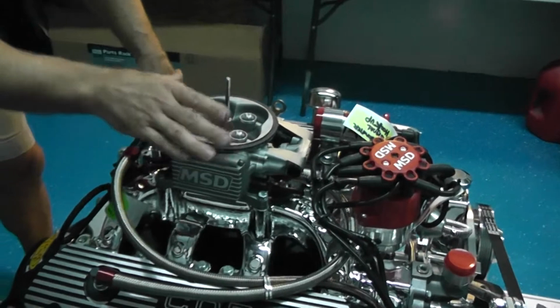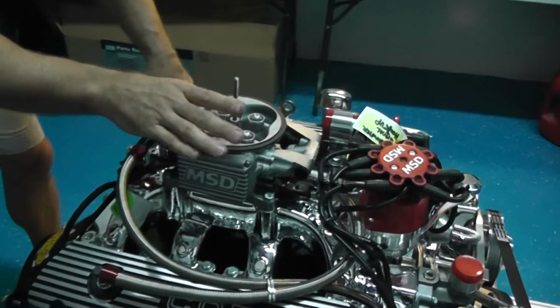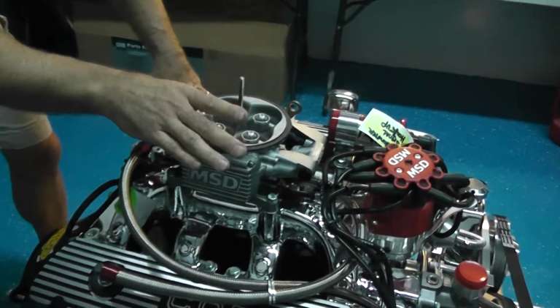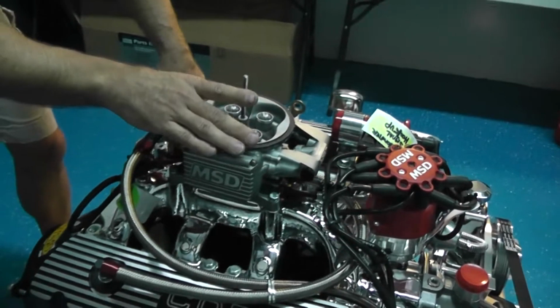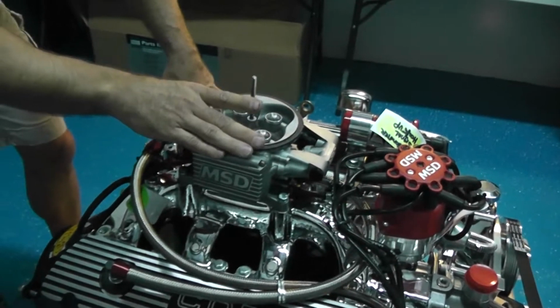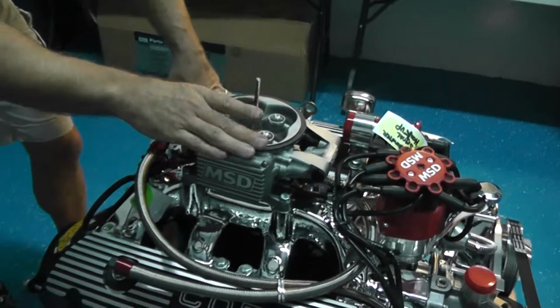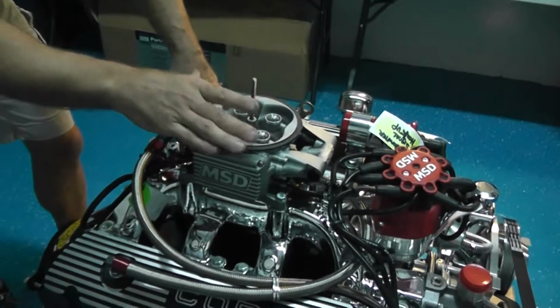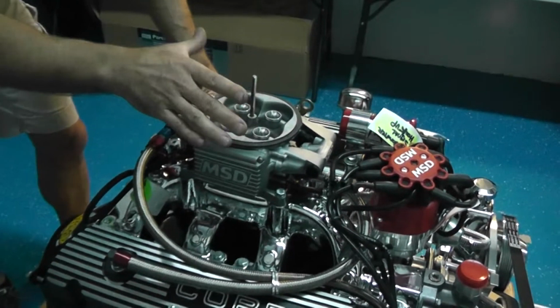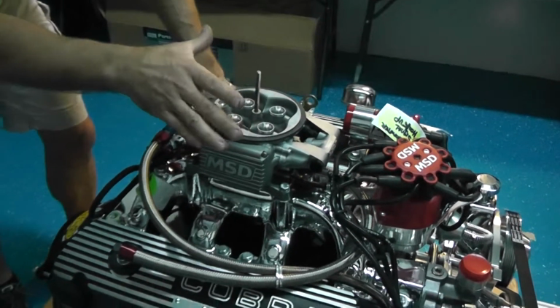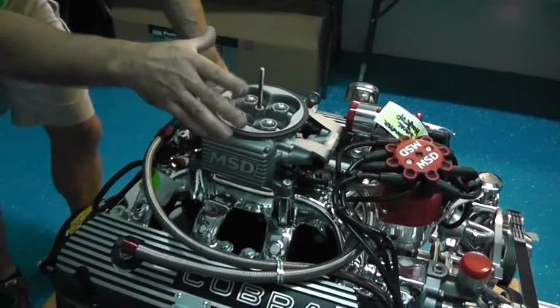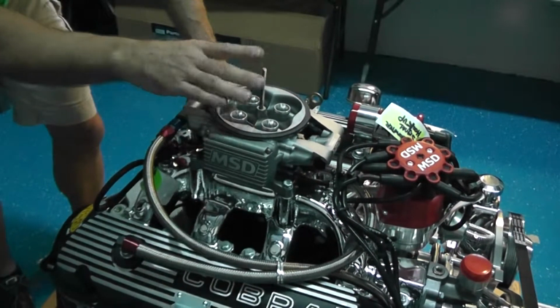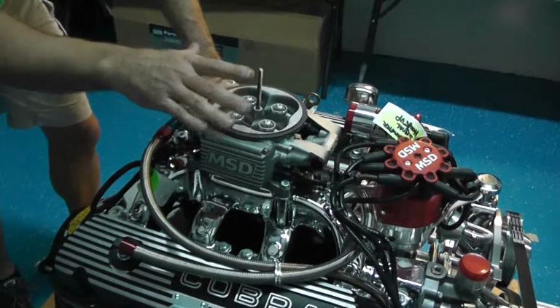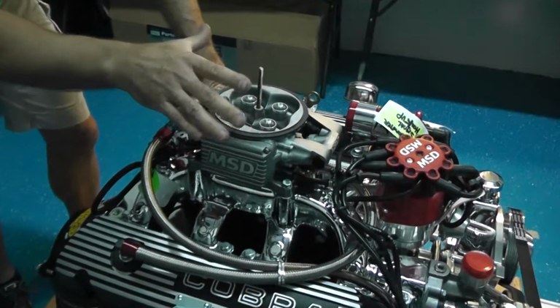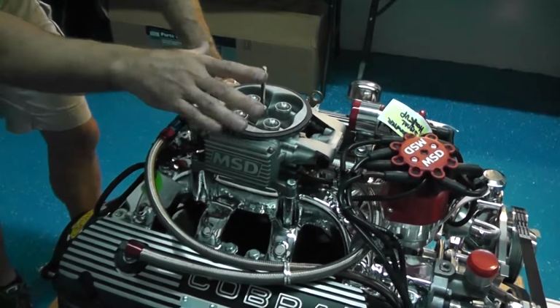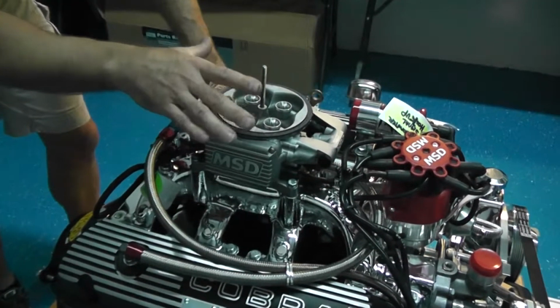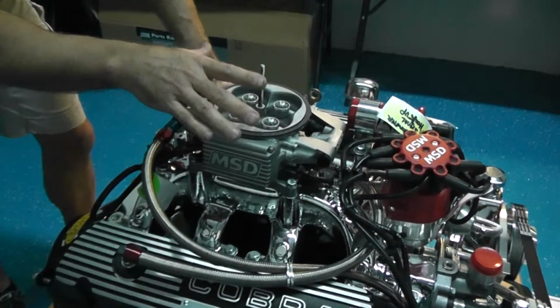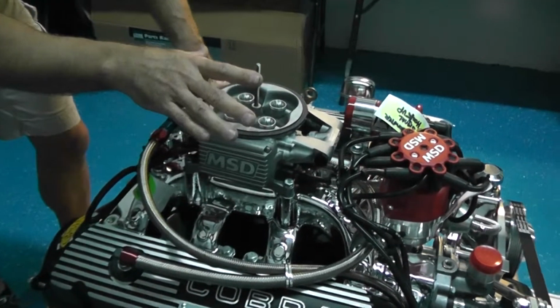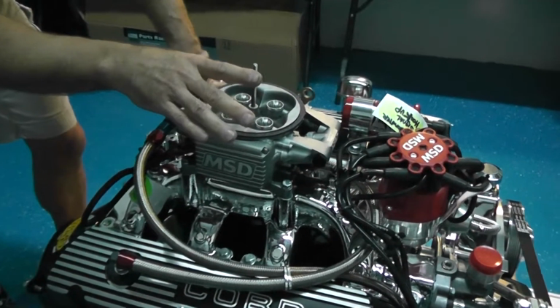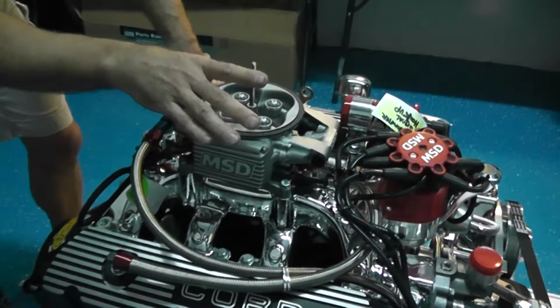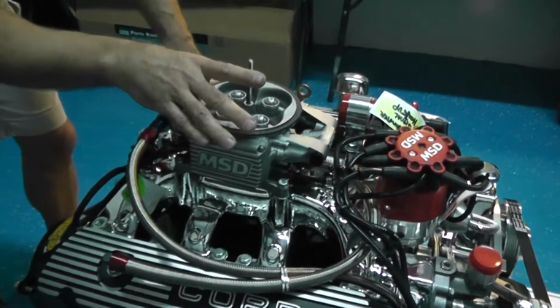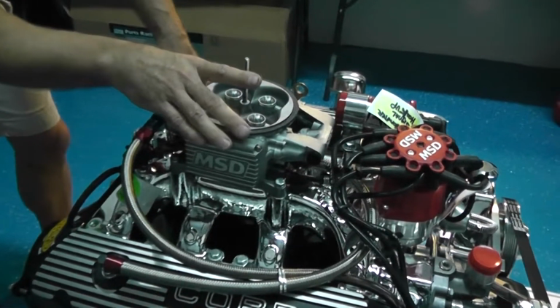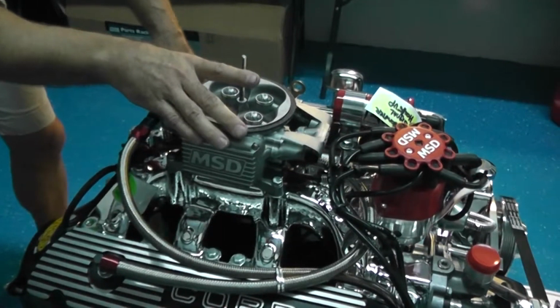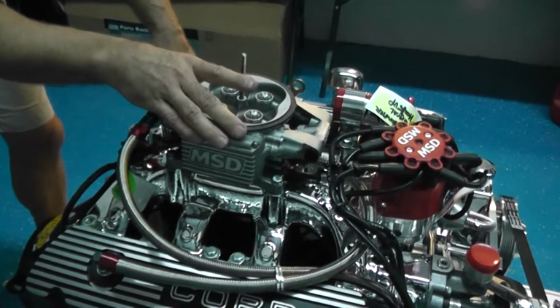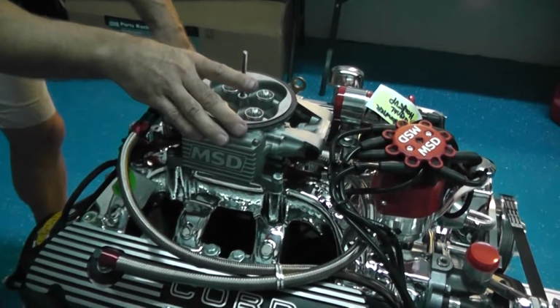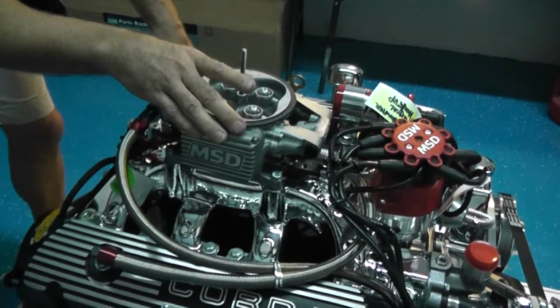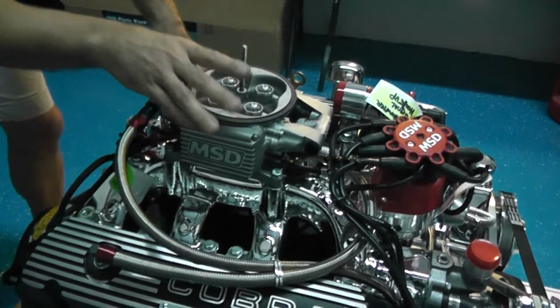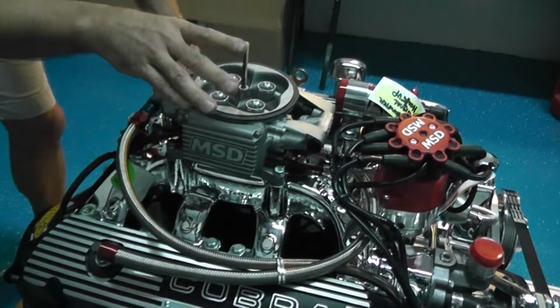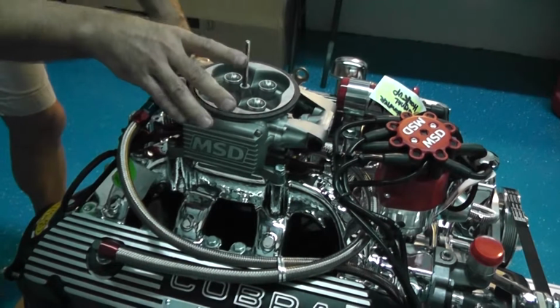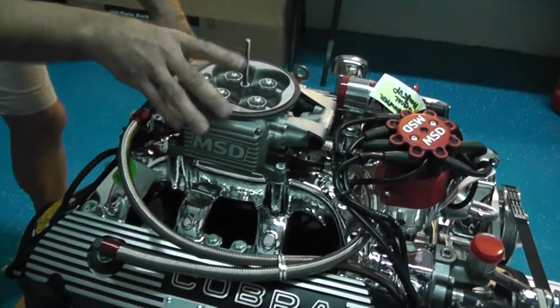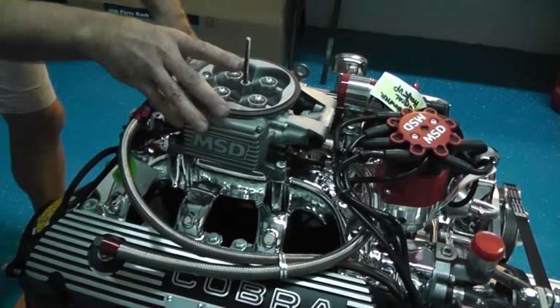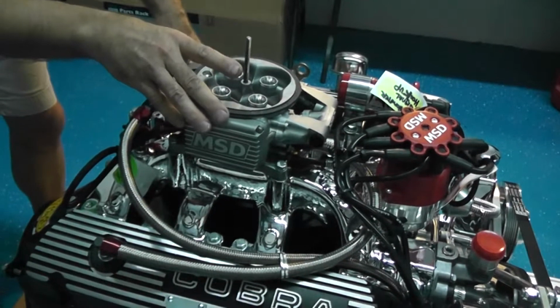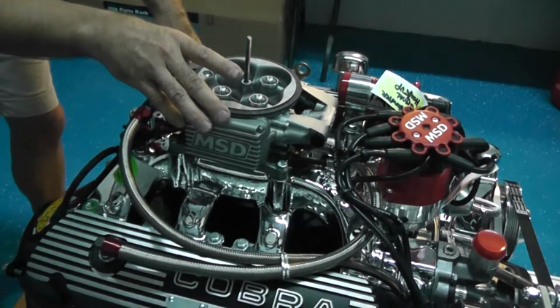As far as horsepower, they're probably going to be close — the same as a carb — just going to be more consistency.